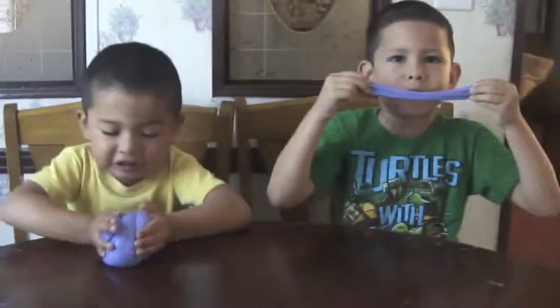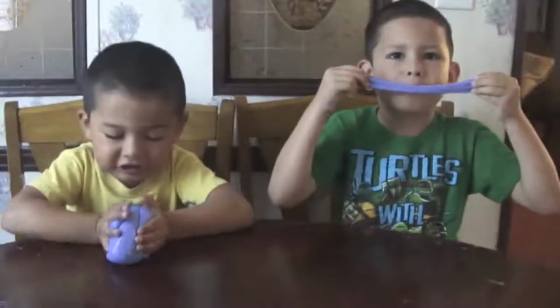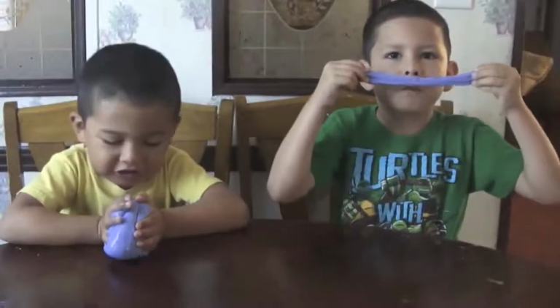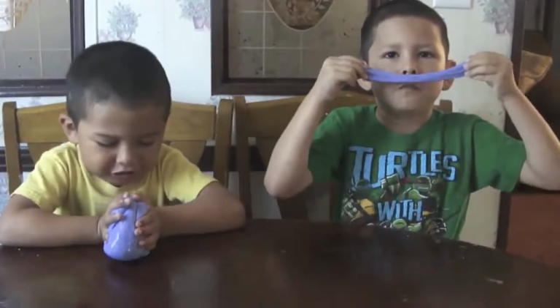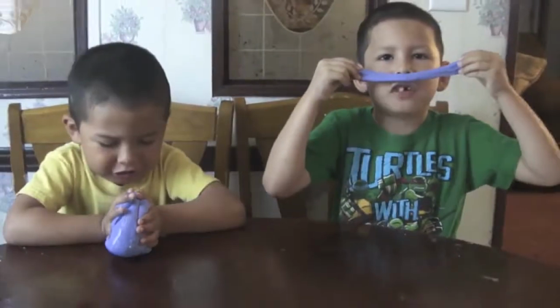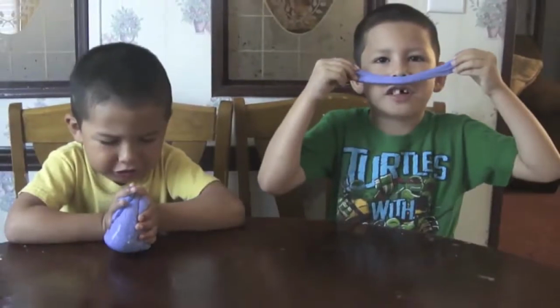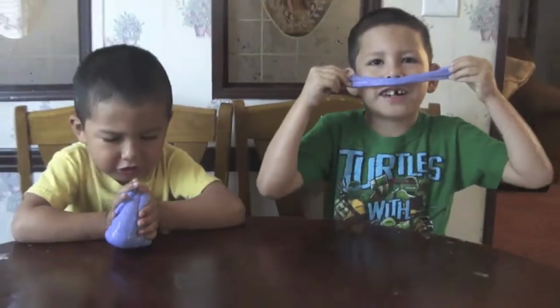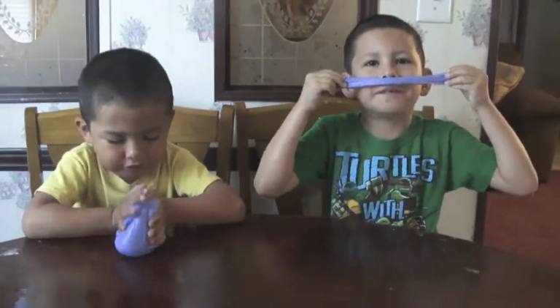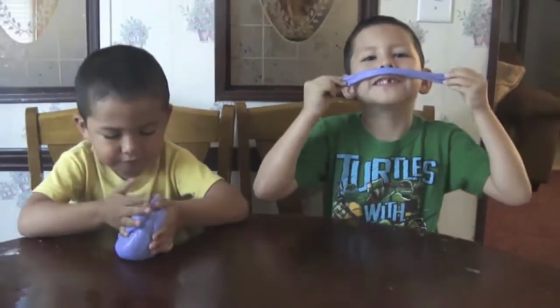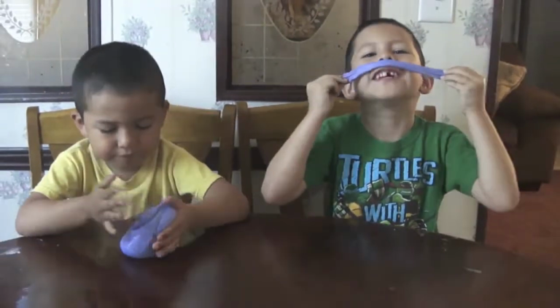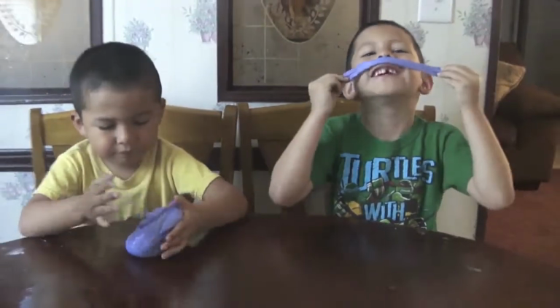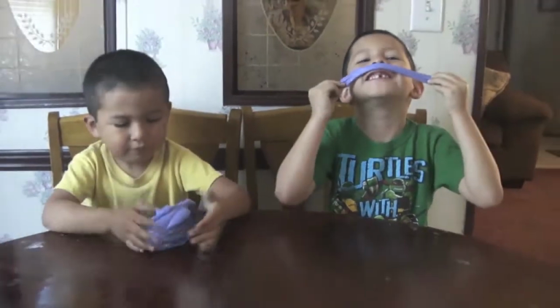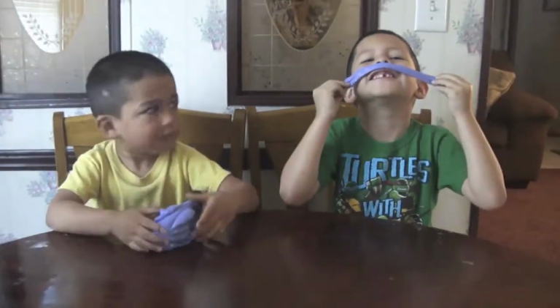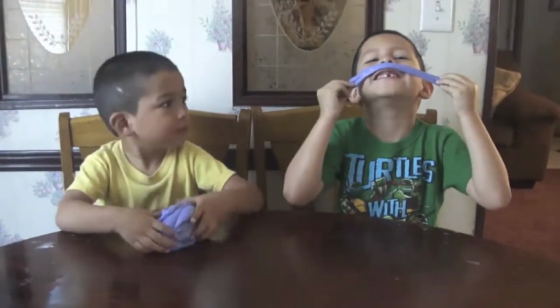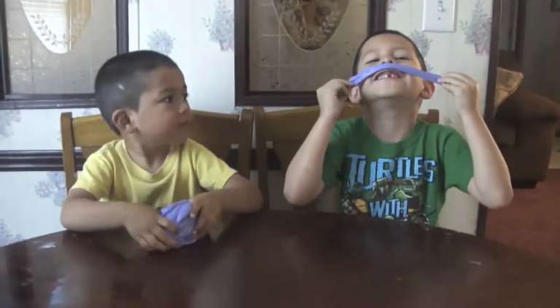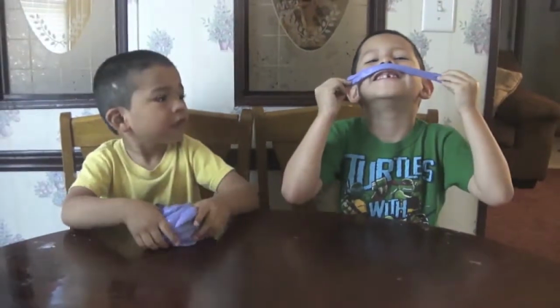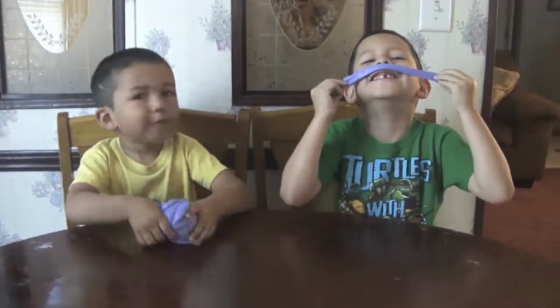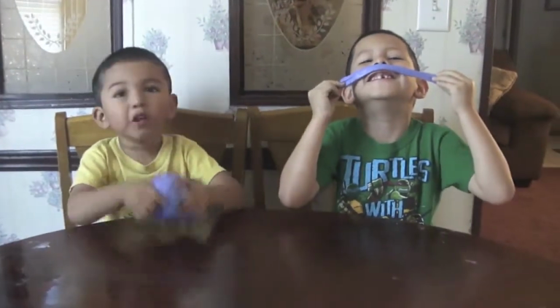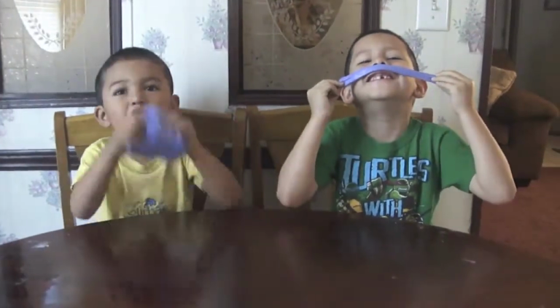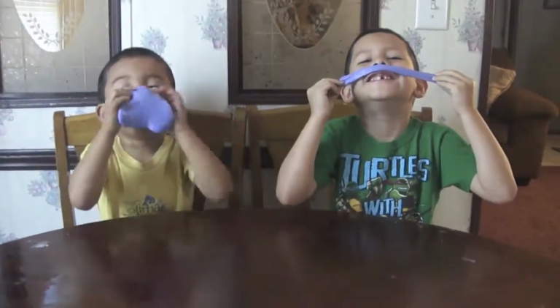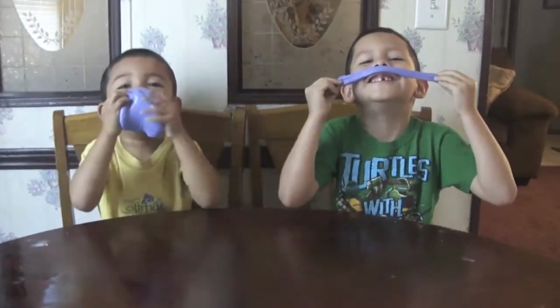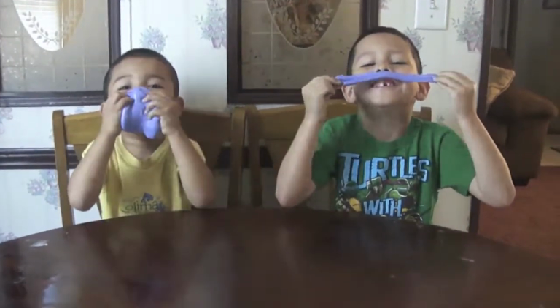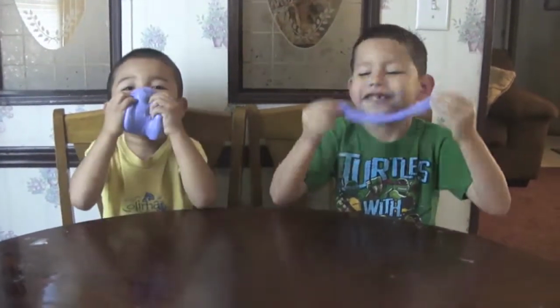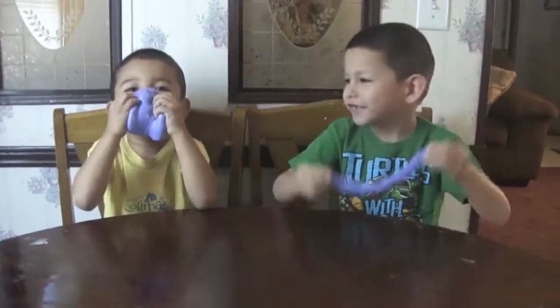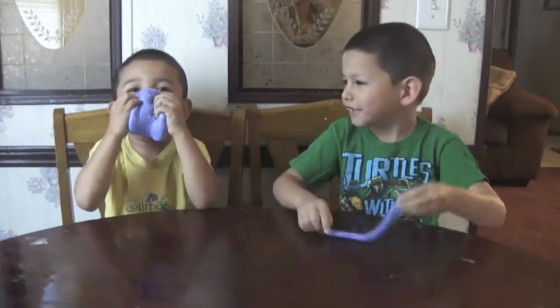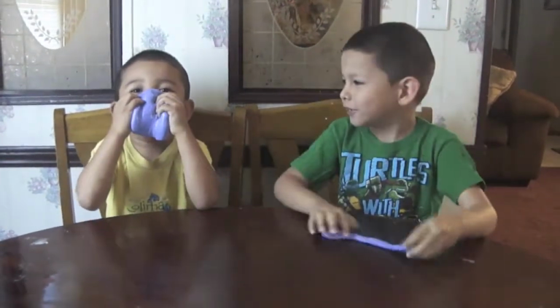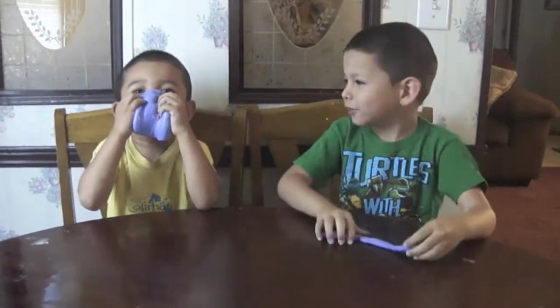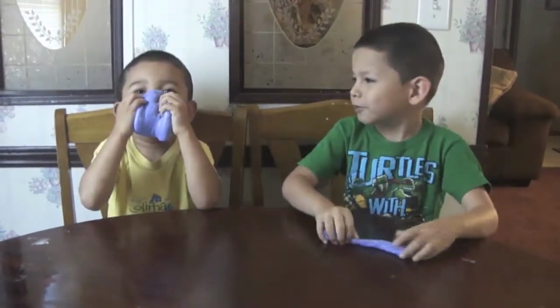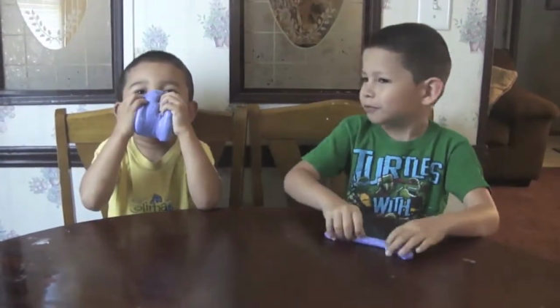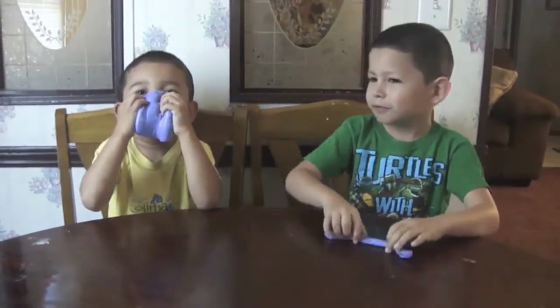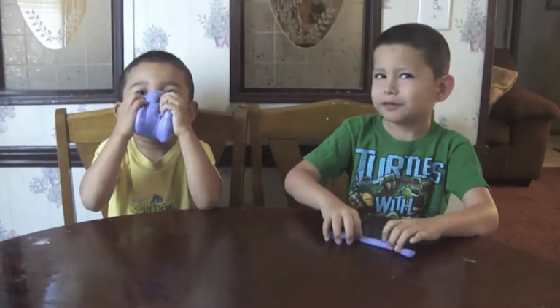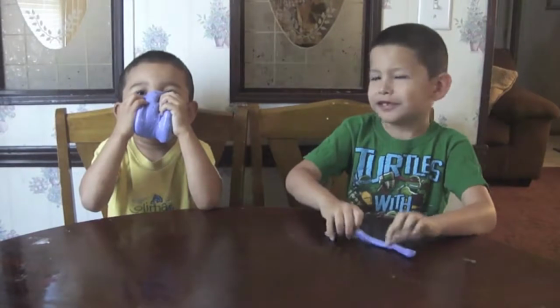Look, I got a mustache. Me too! That's a big mustache.